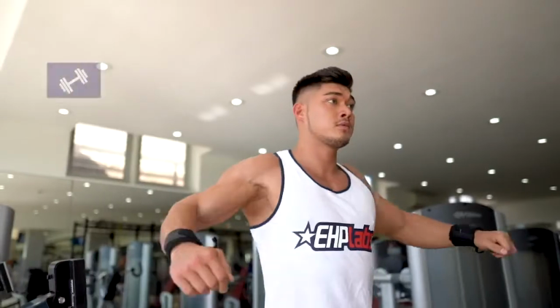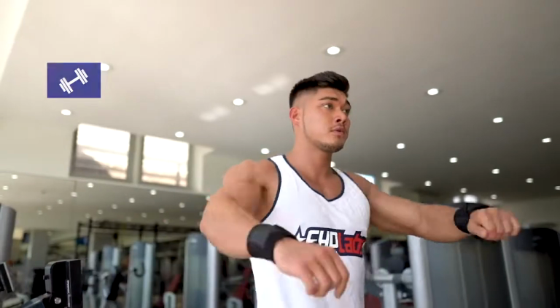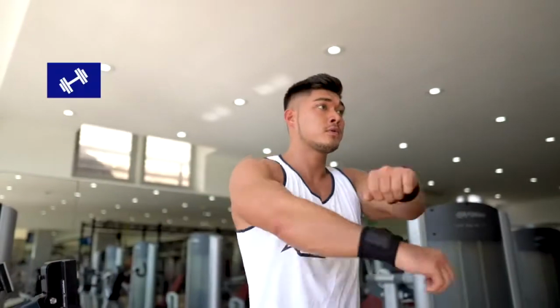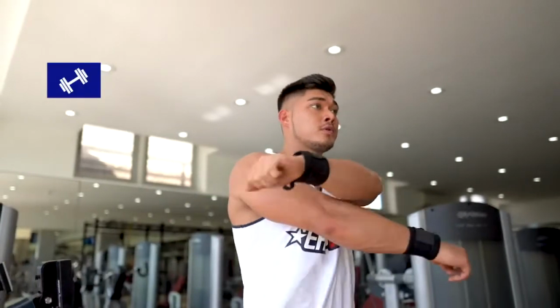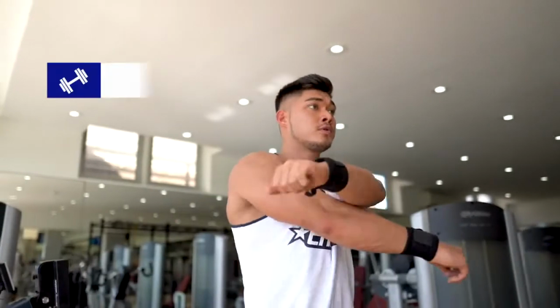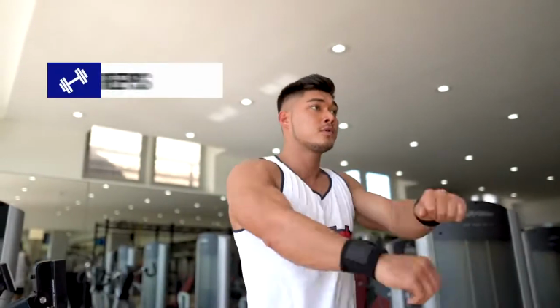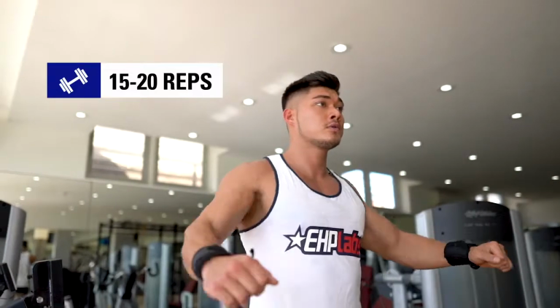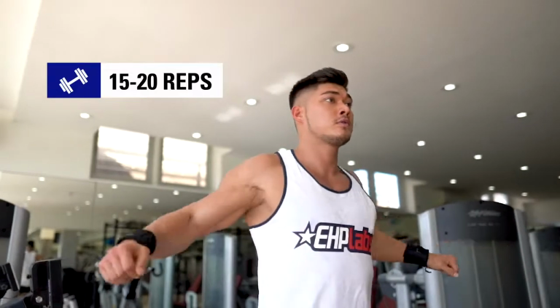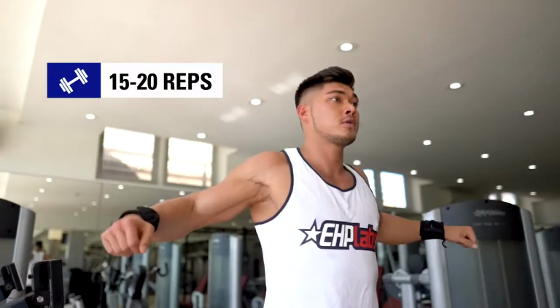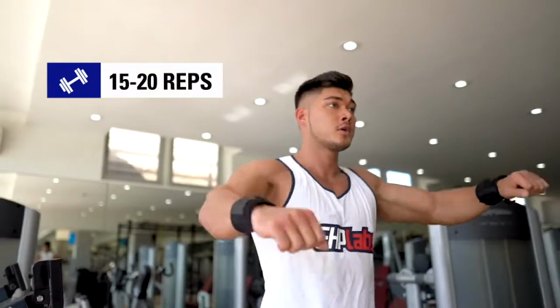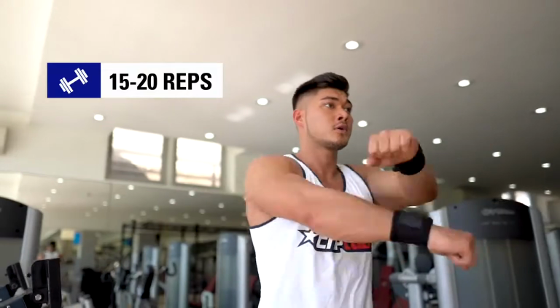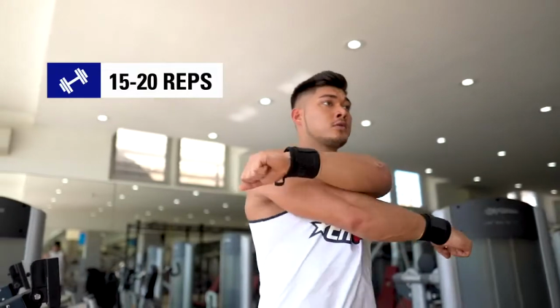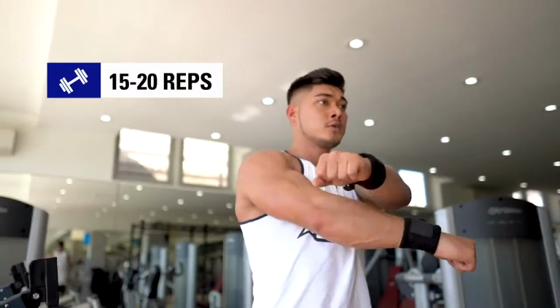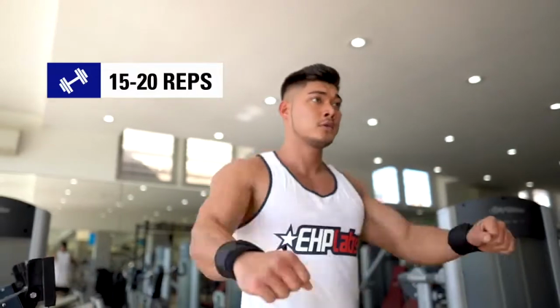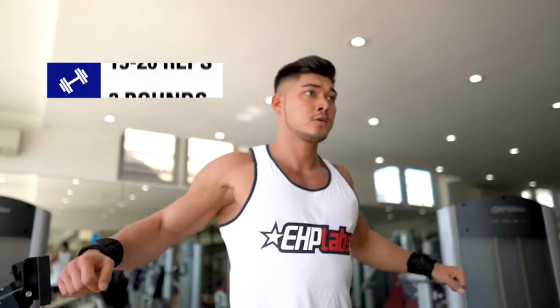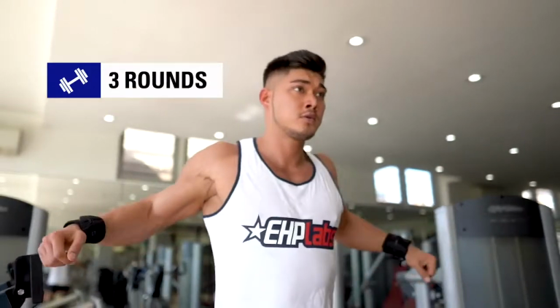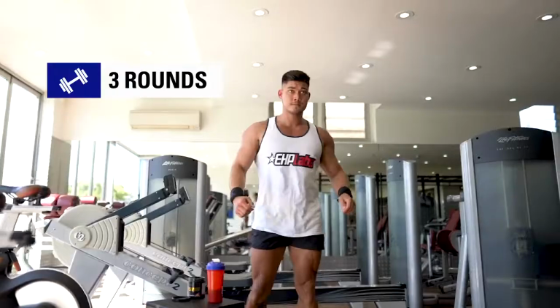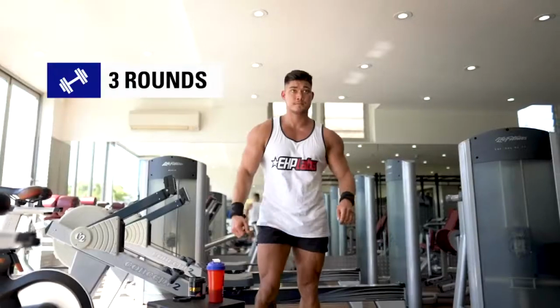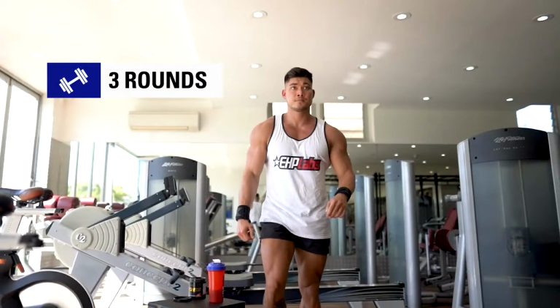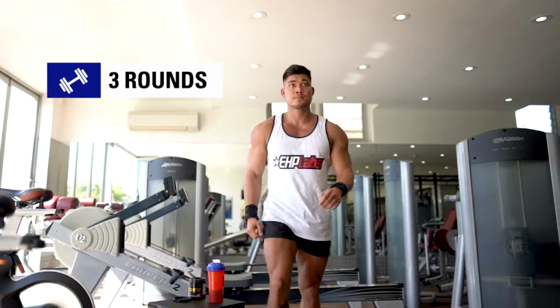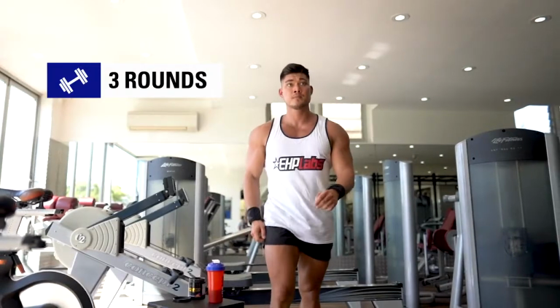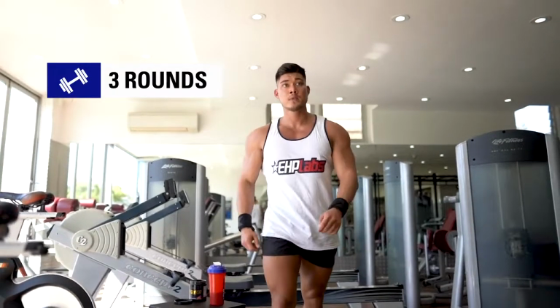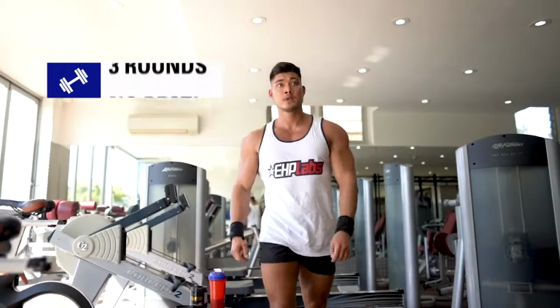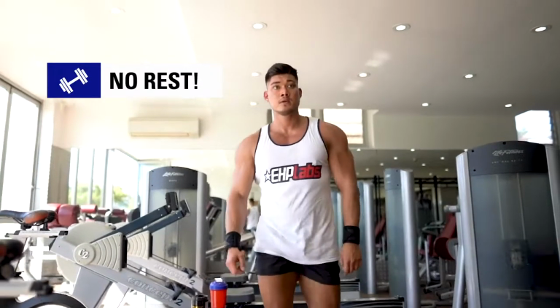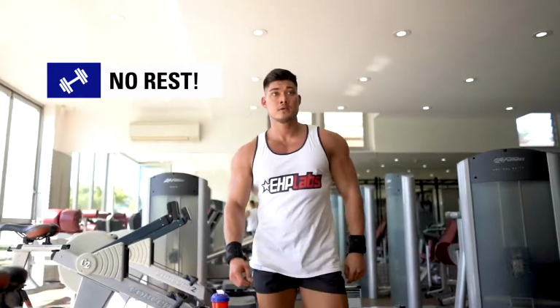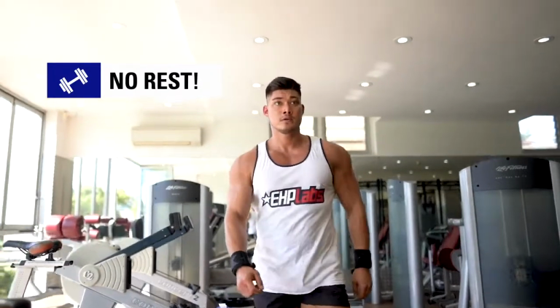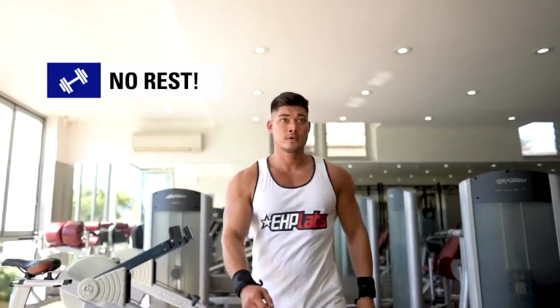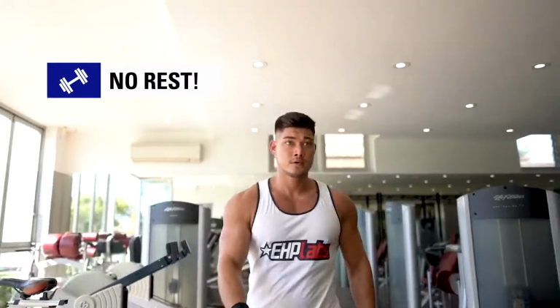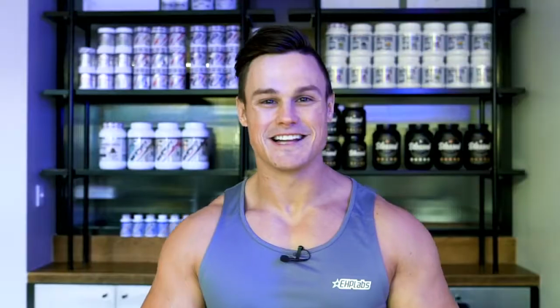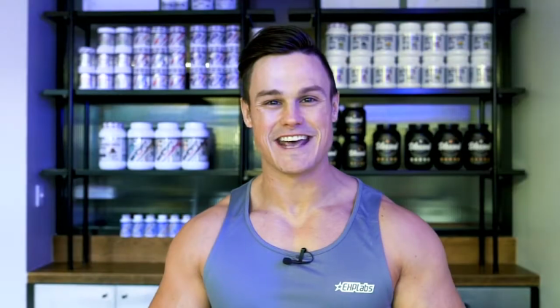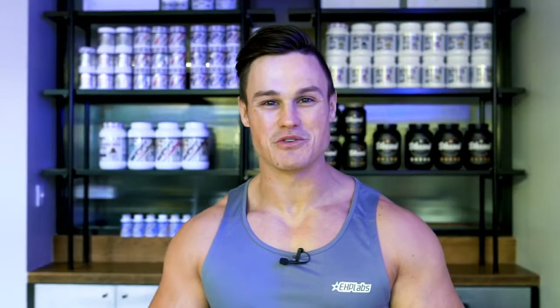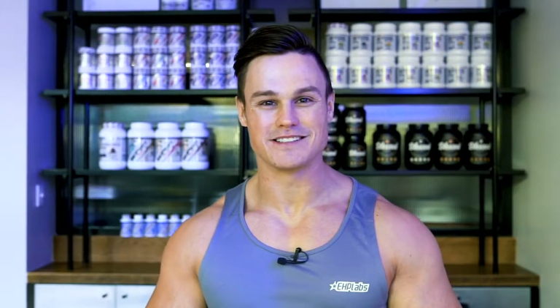We're going to go for 15-20 reps with each exercise for 3 rounds, no rest in between. Let's get into it.